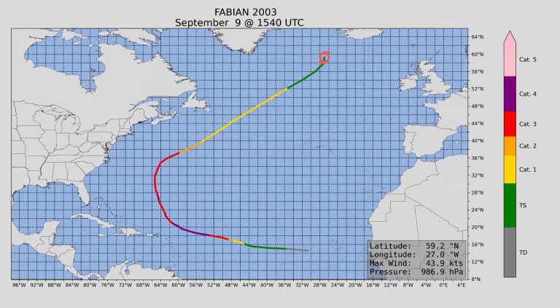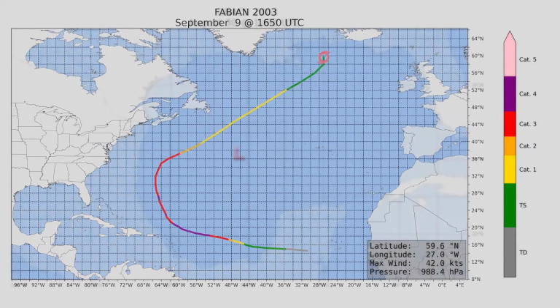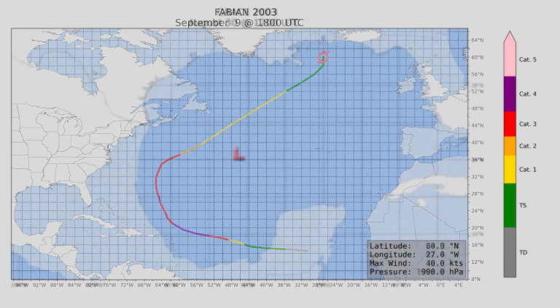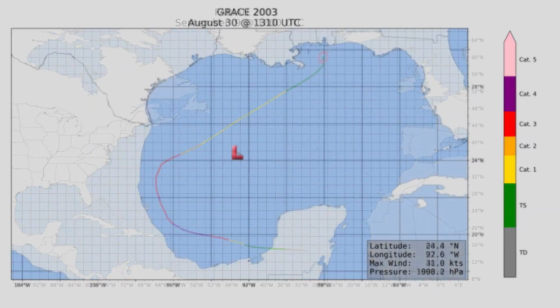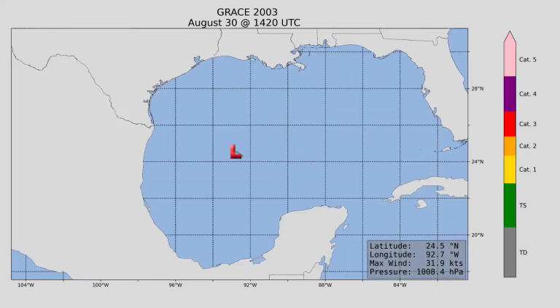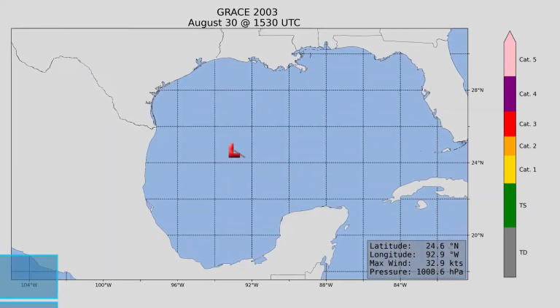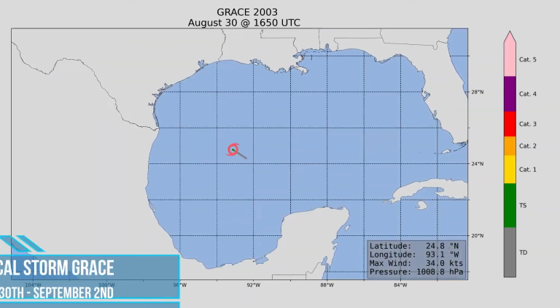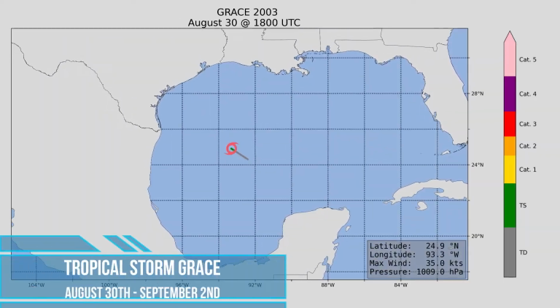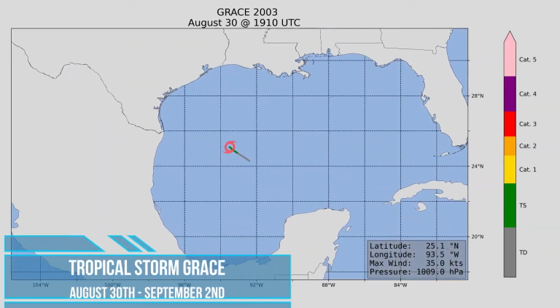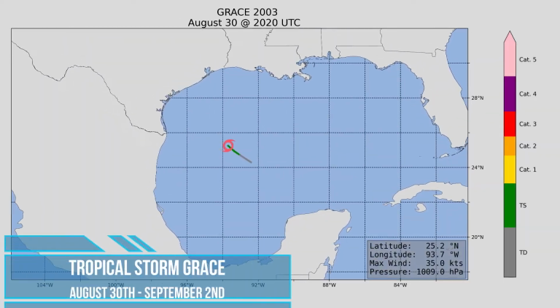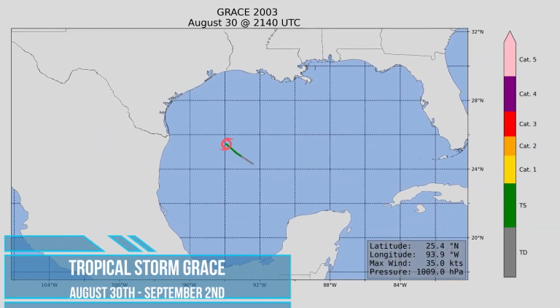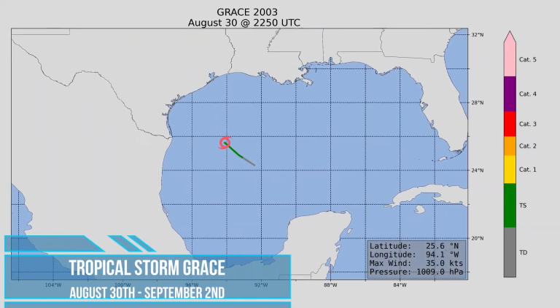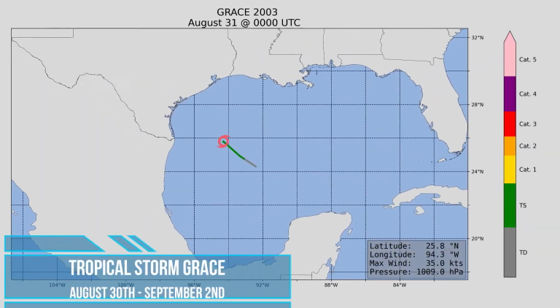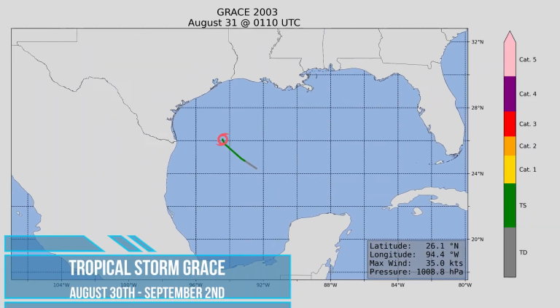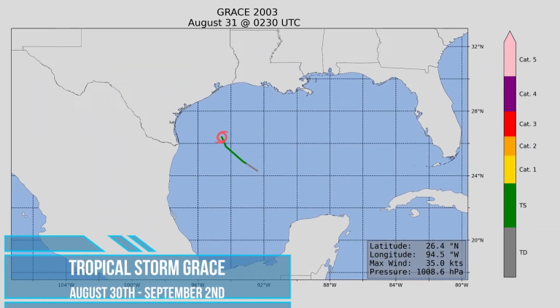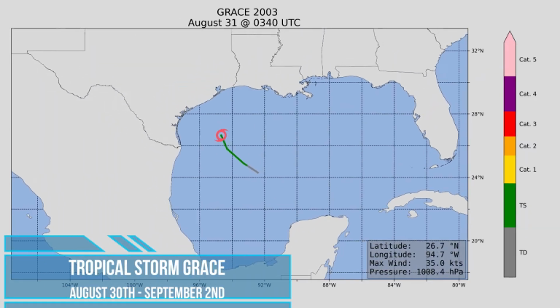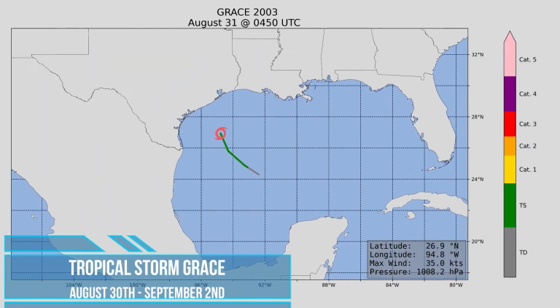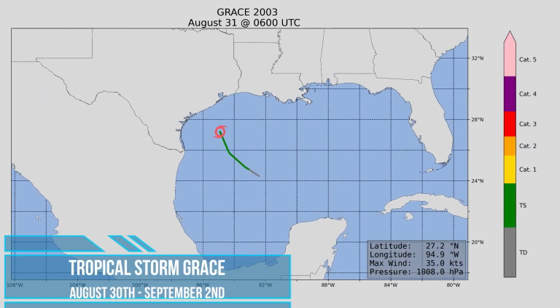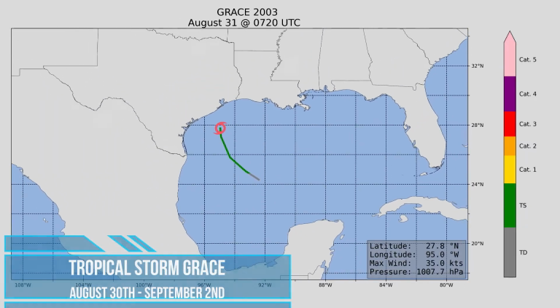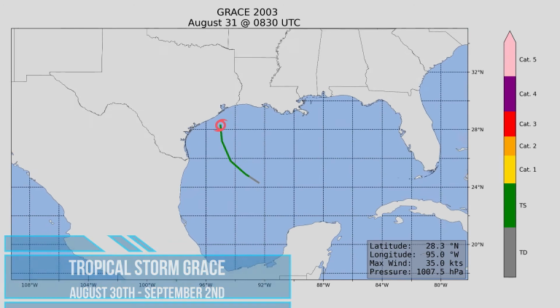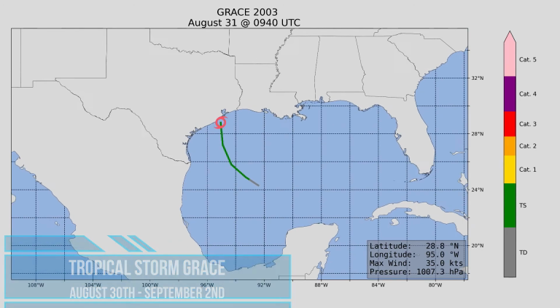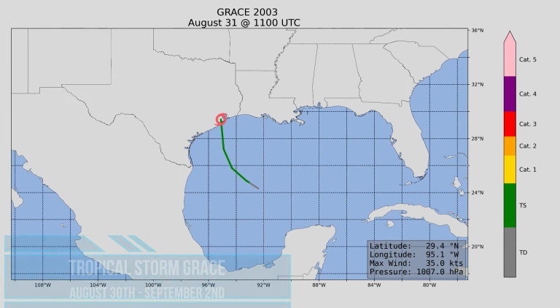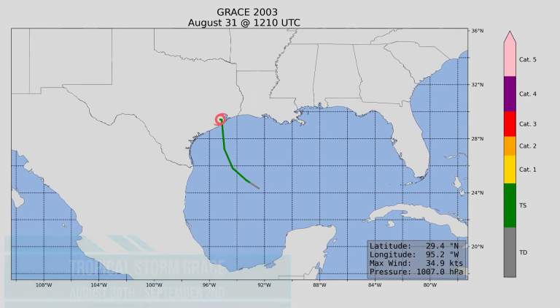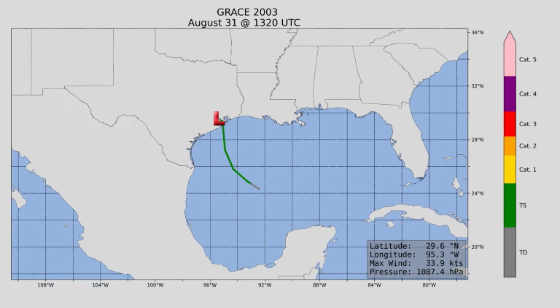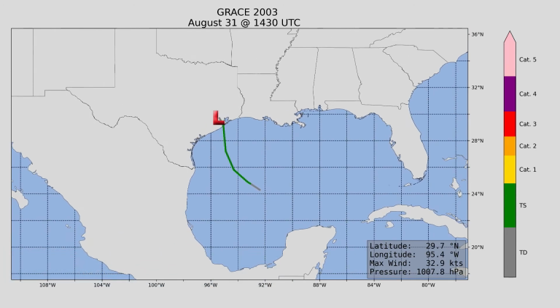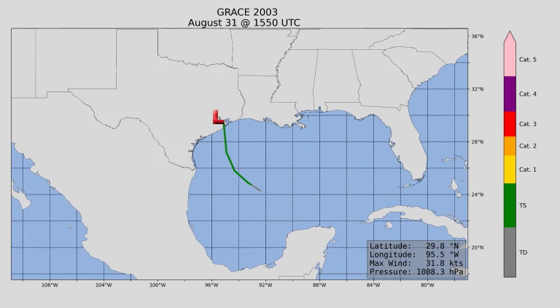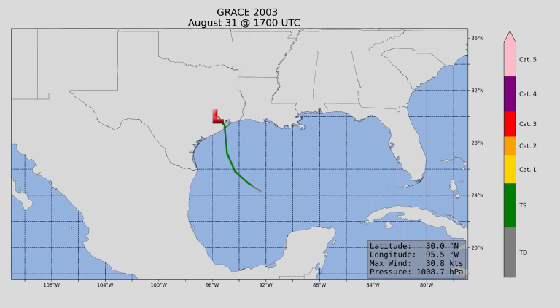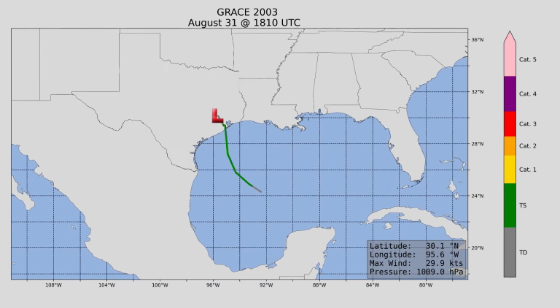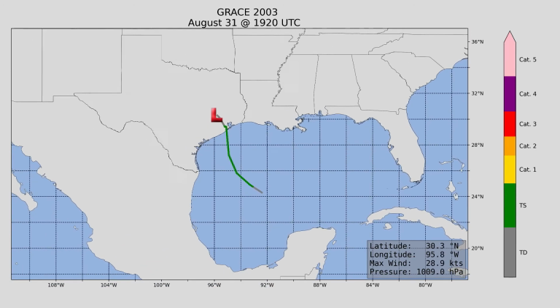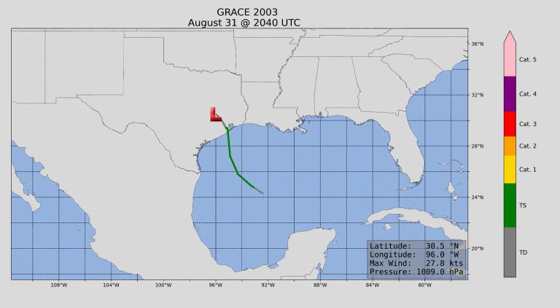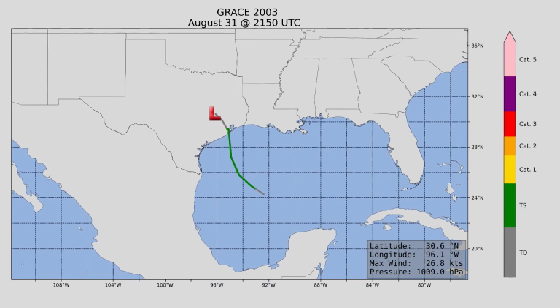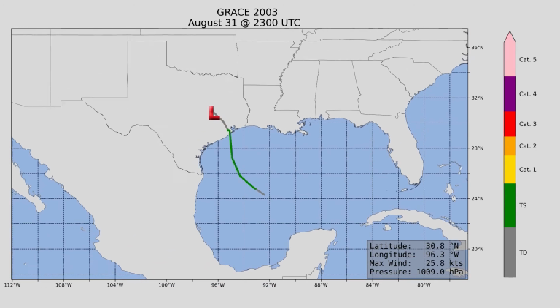Next is Tropical Storm Grace, which formed in the Gulf of Mexico and quickly made landfall in southeastern Texas.